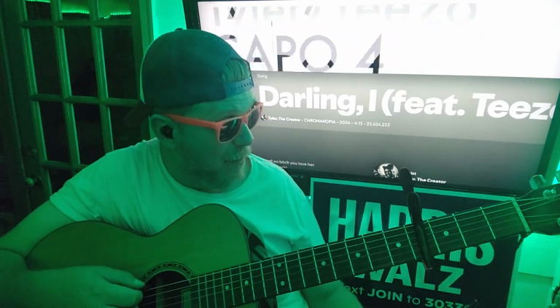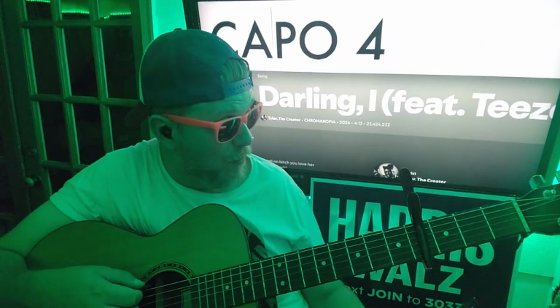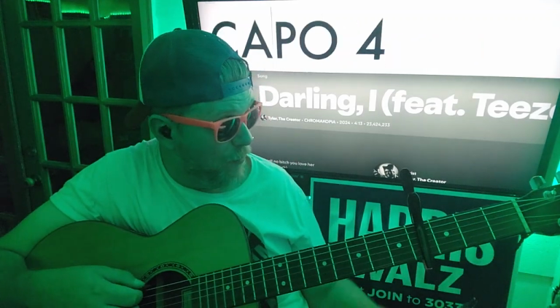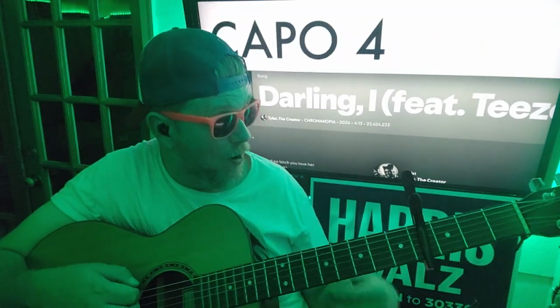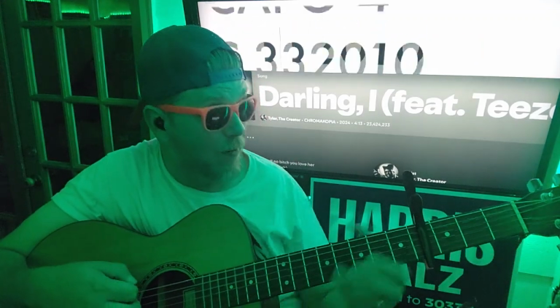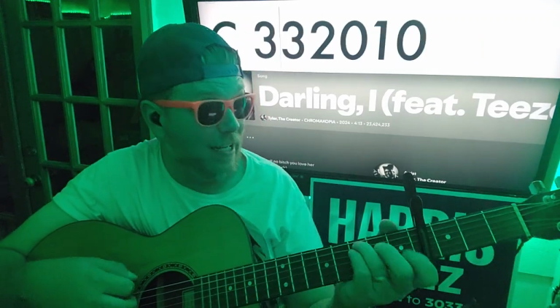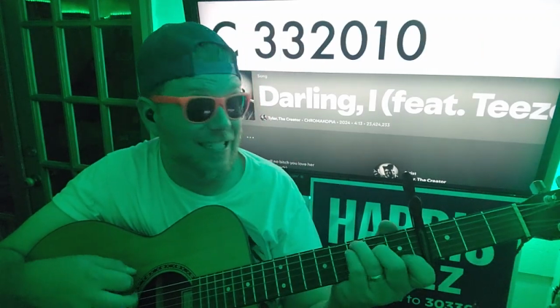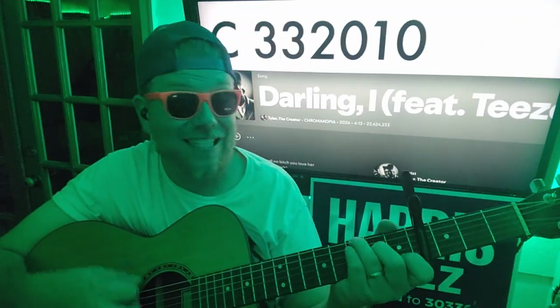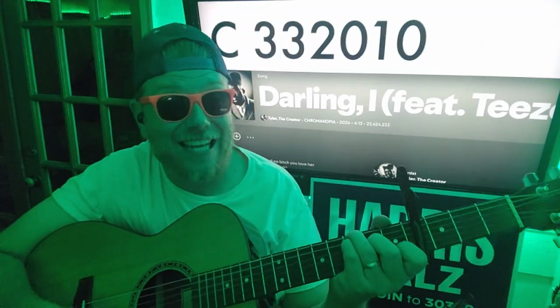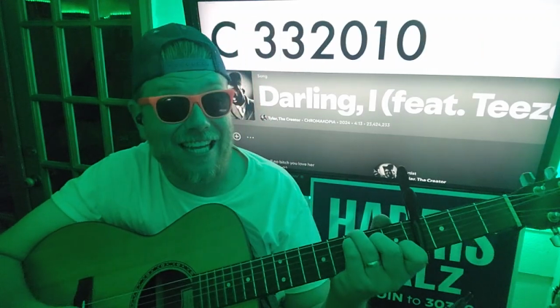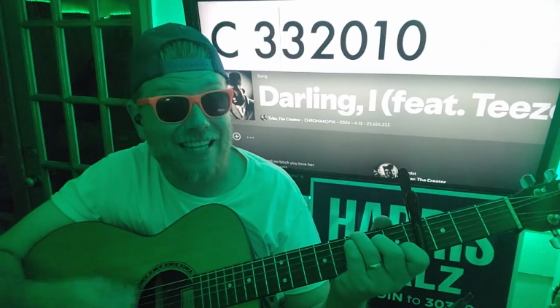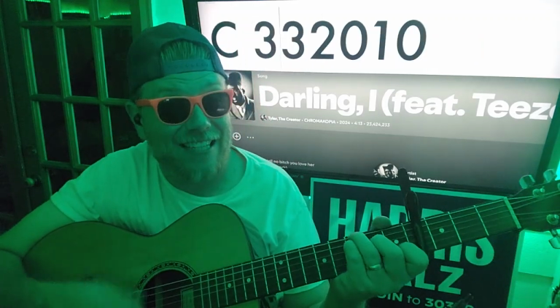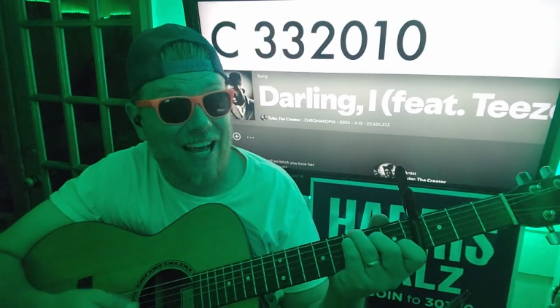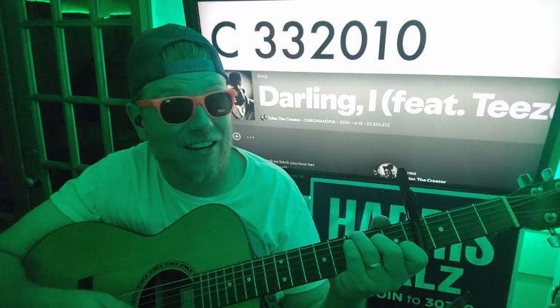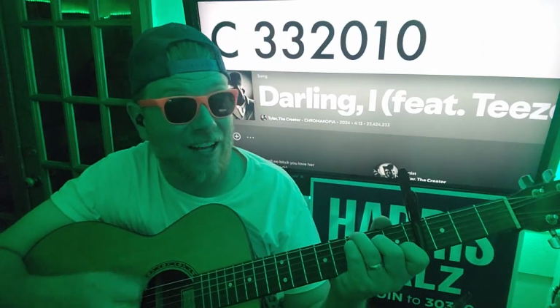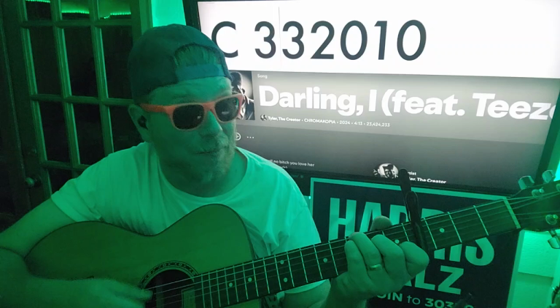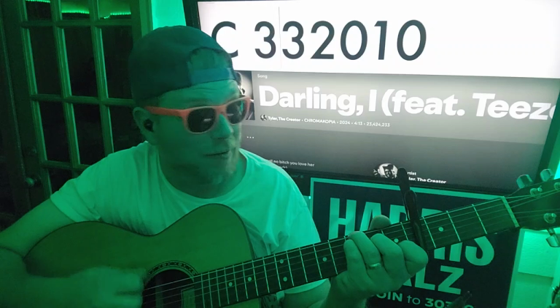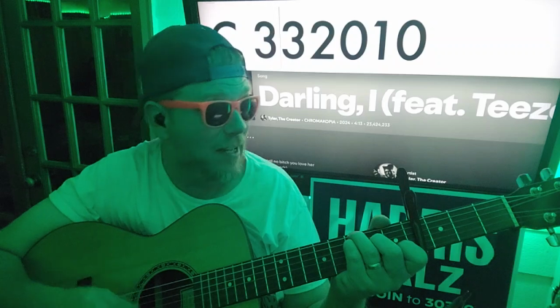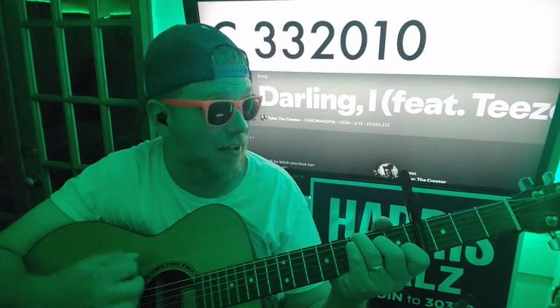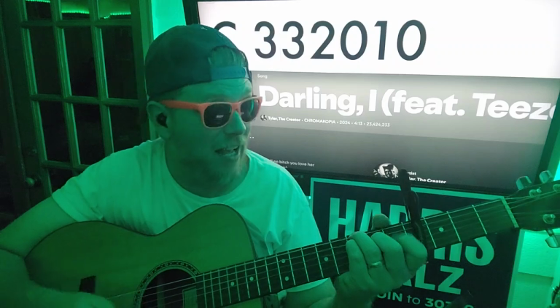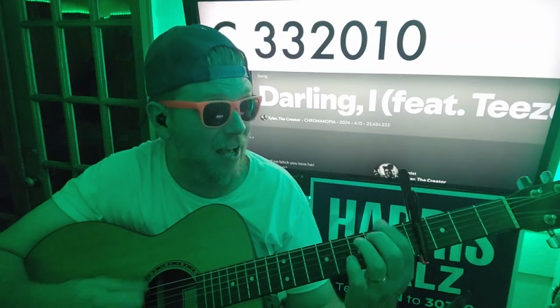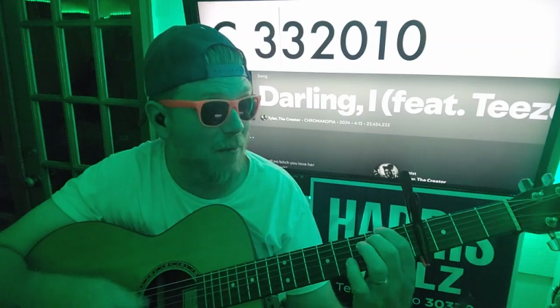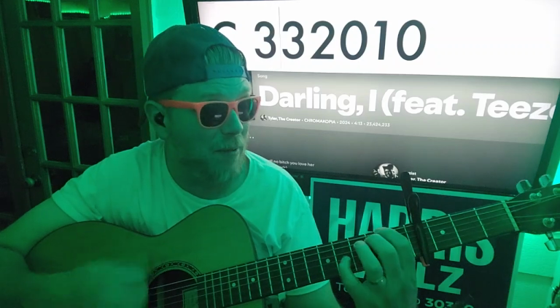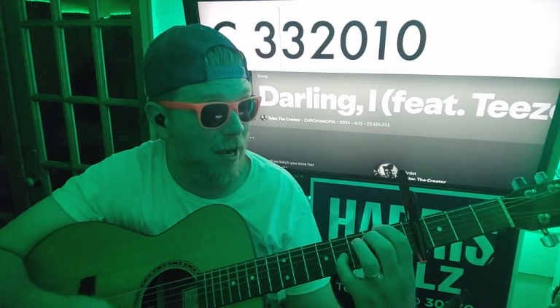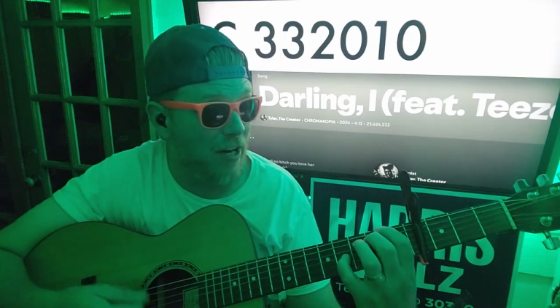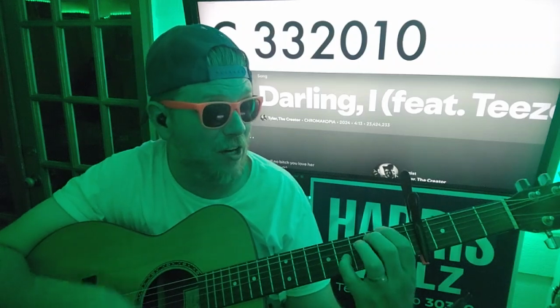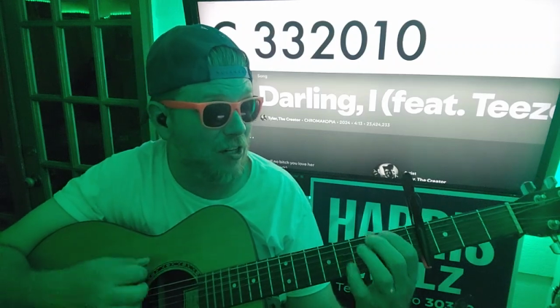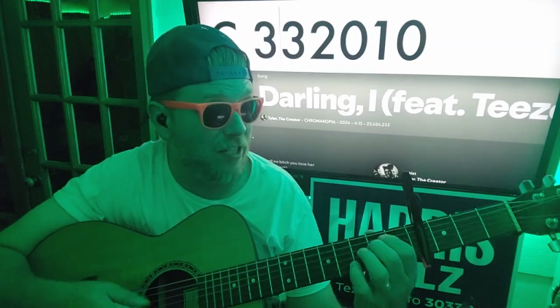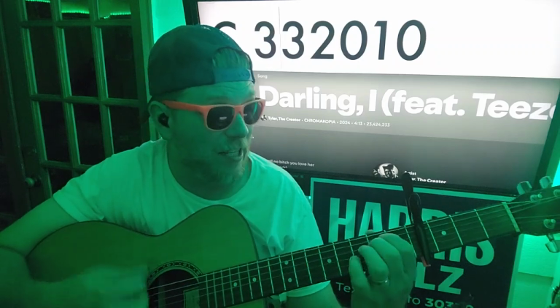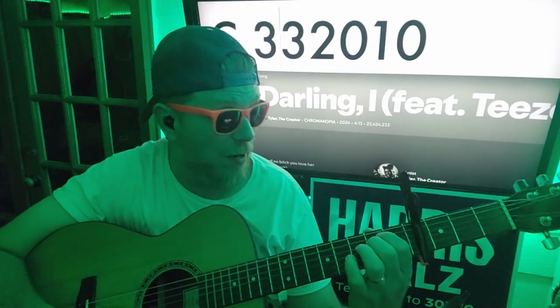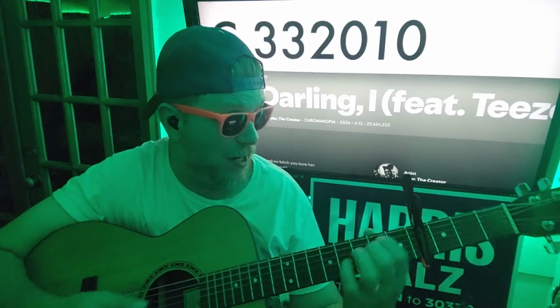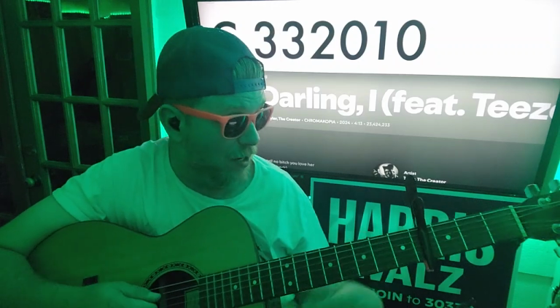Capo 4, we're going to C — down, up, down, down — B minor to E minor.